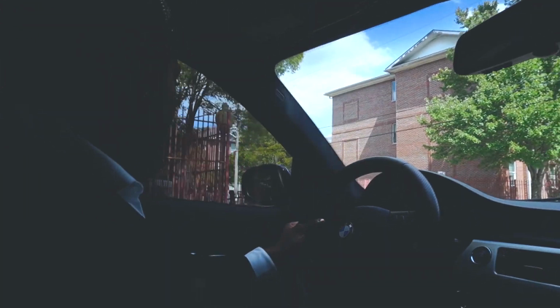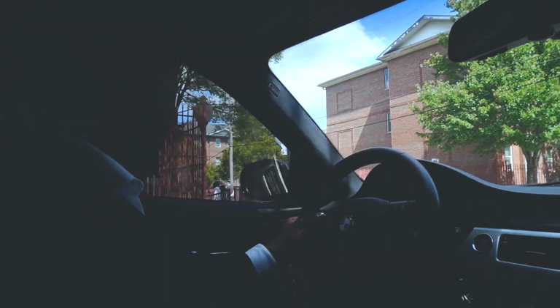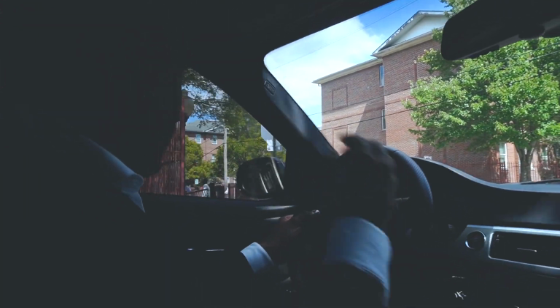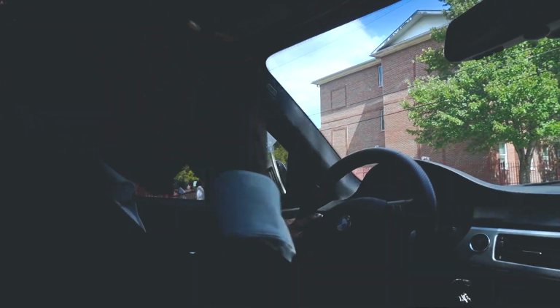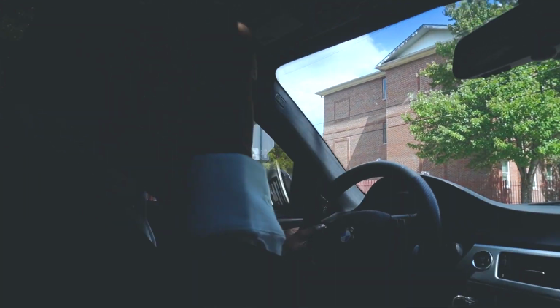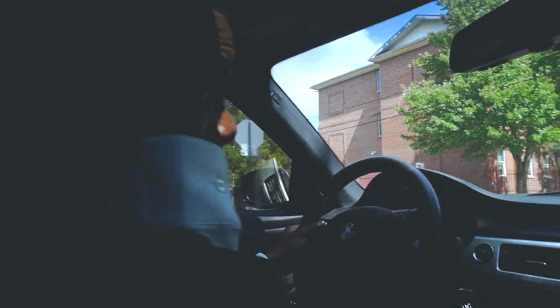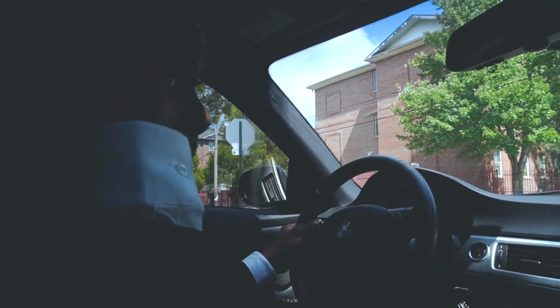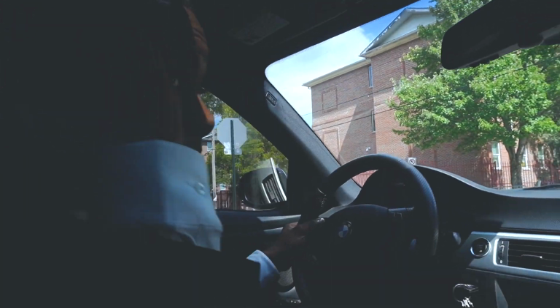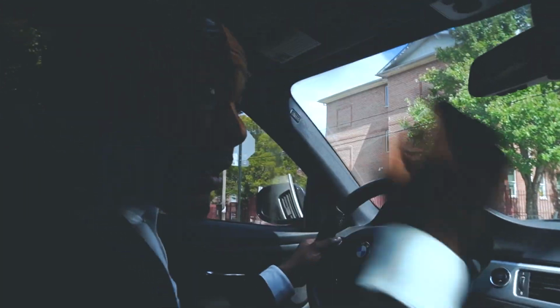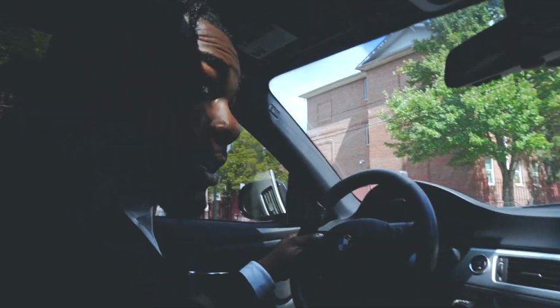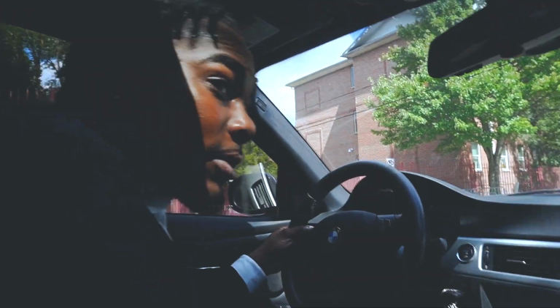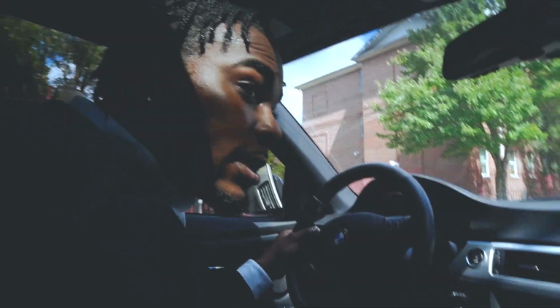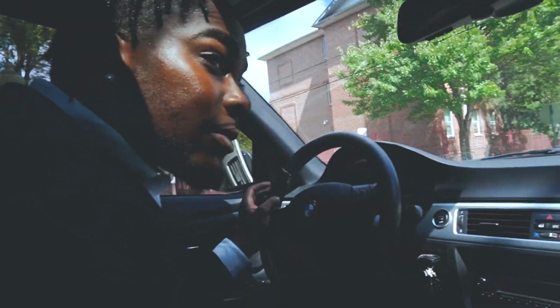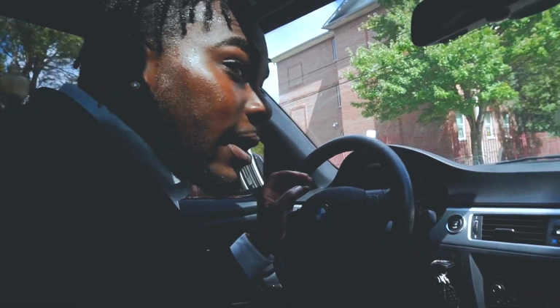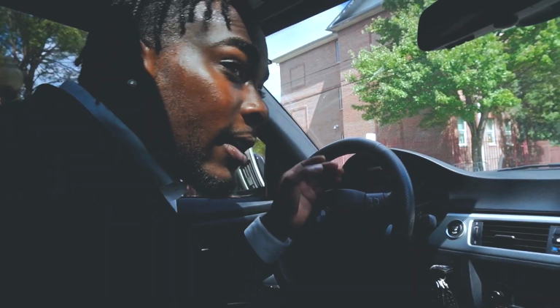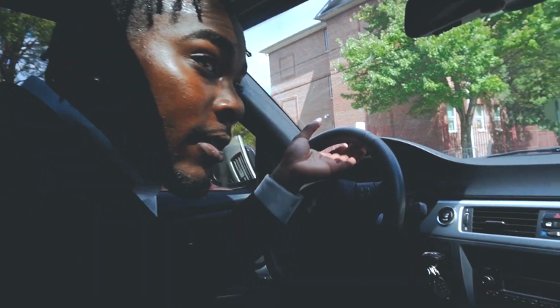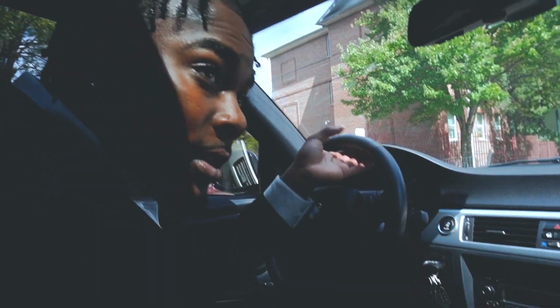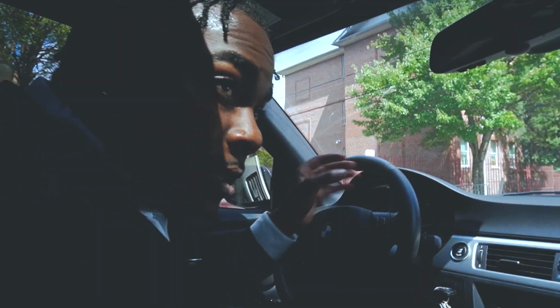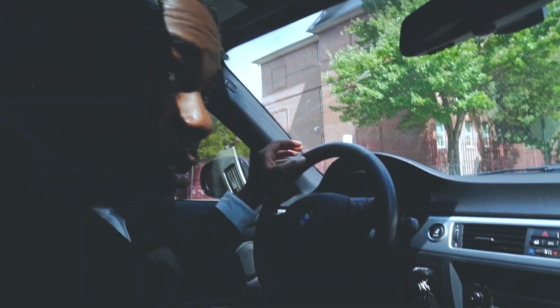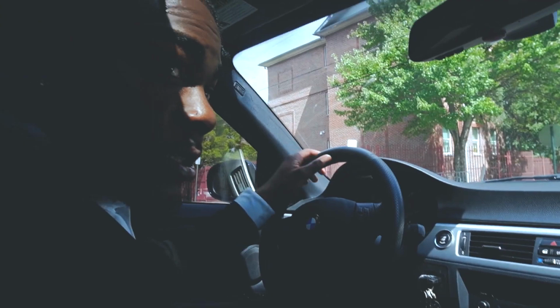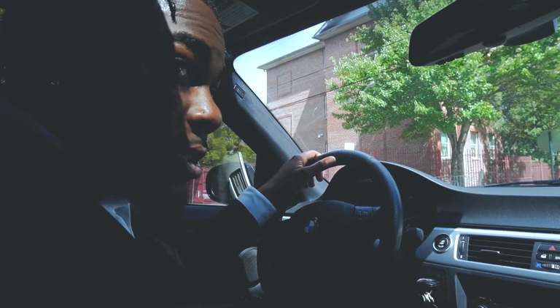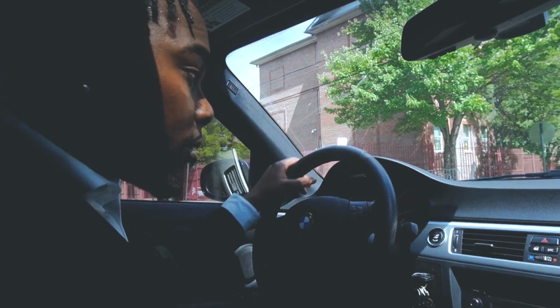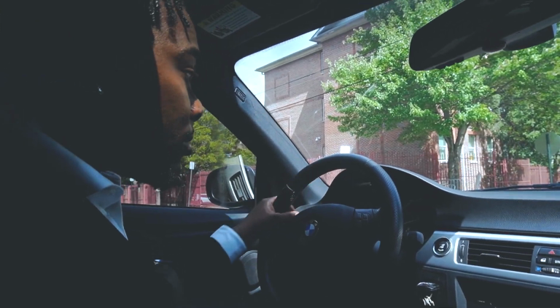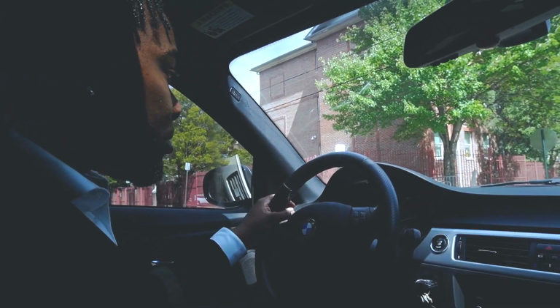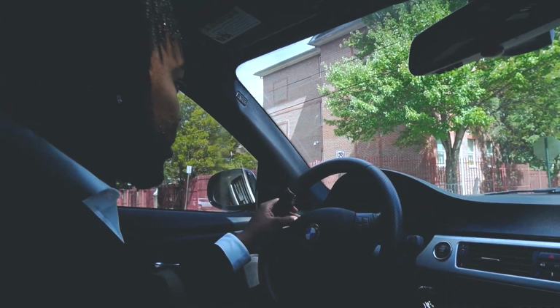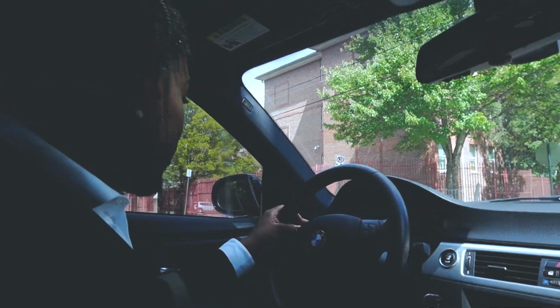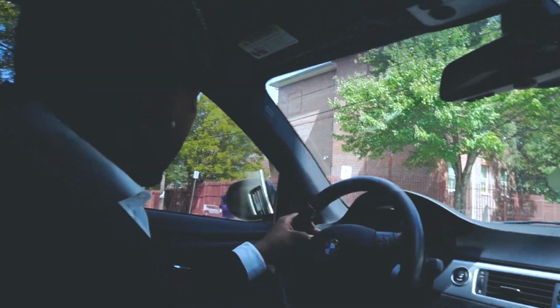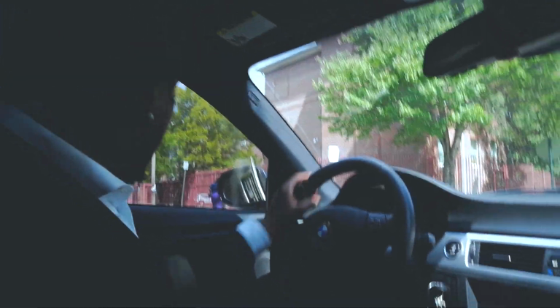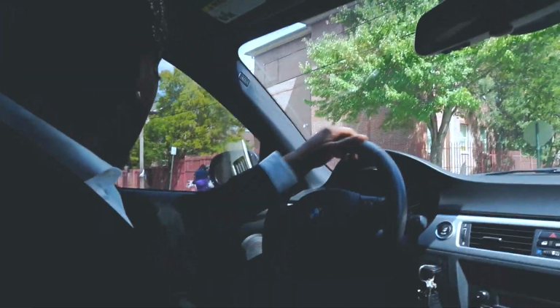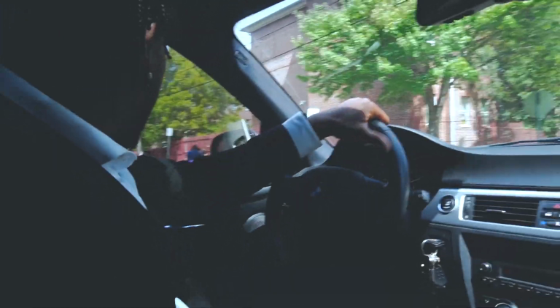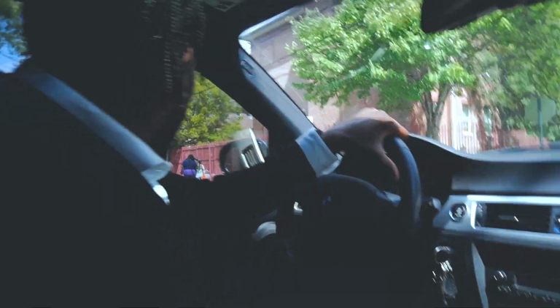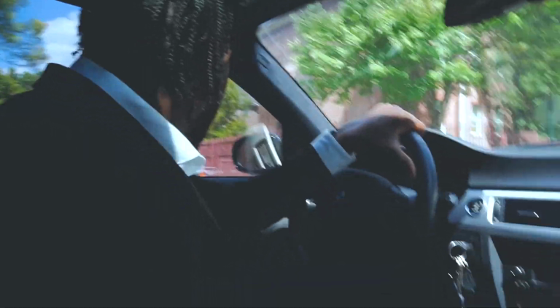I'm about to go to a parking lot location right now to show y'all the car.